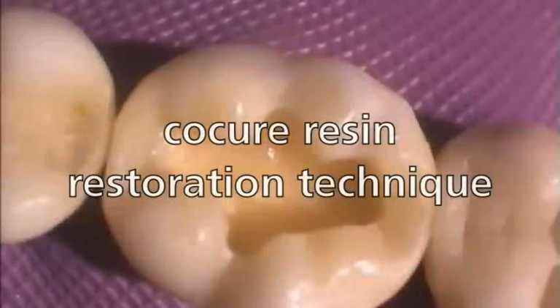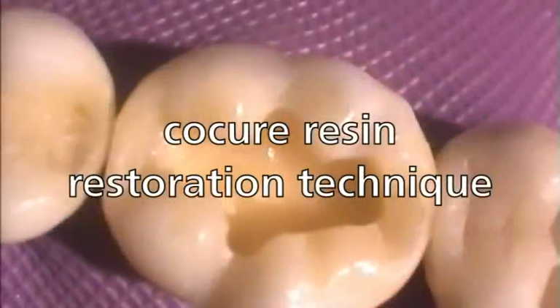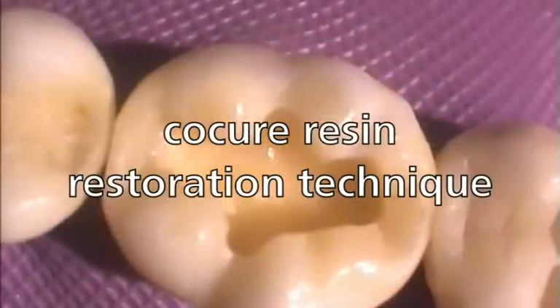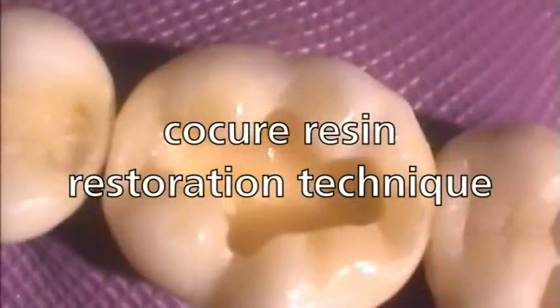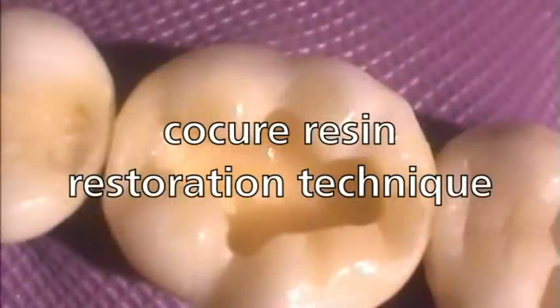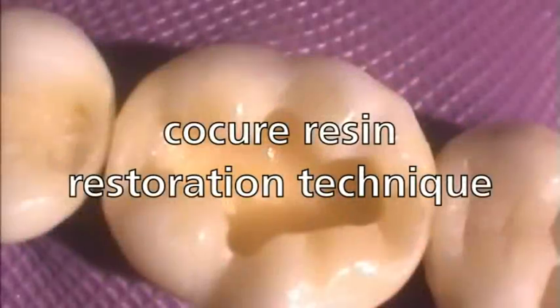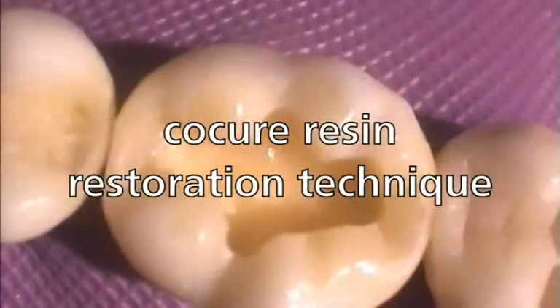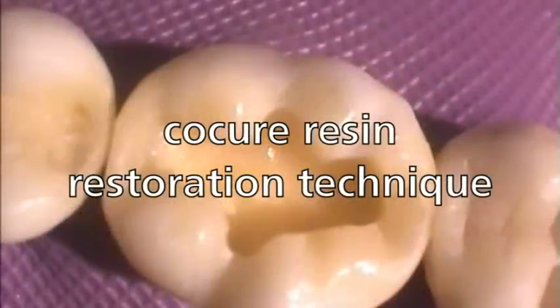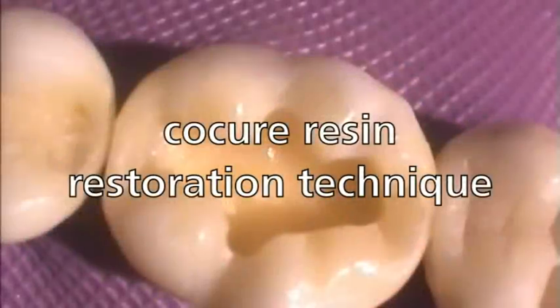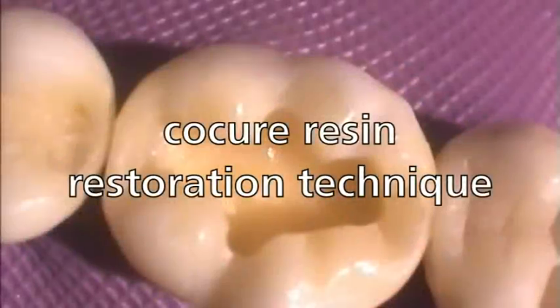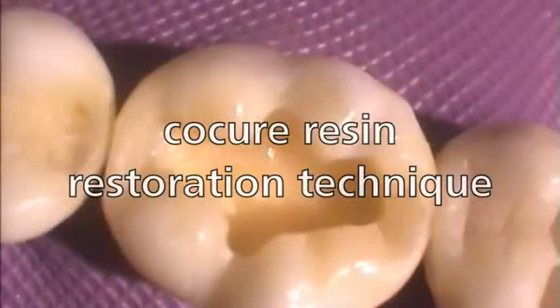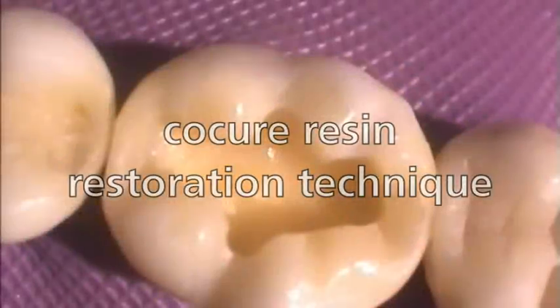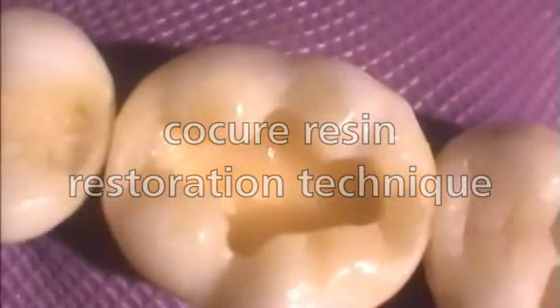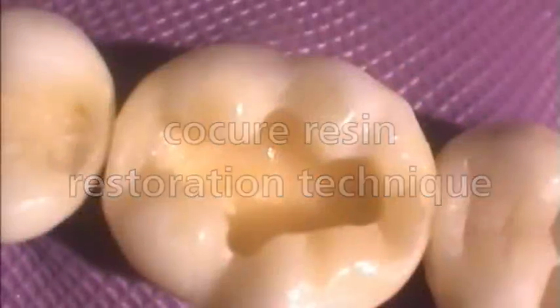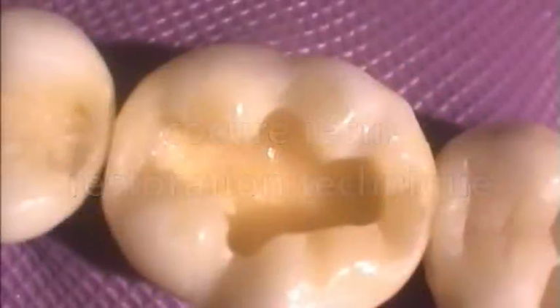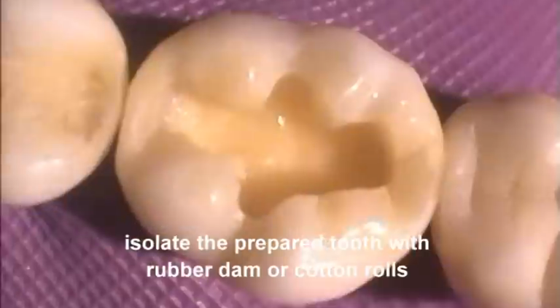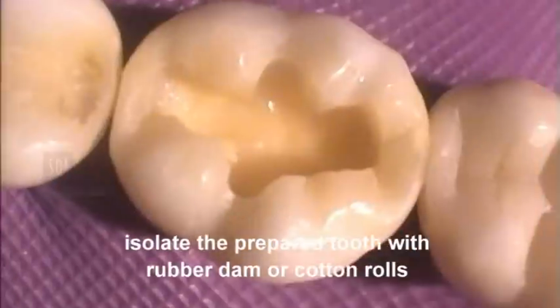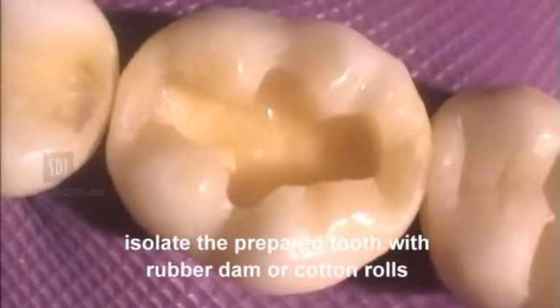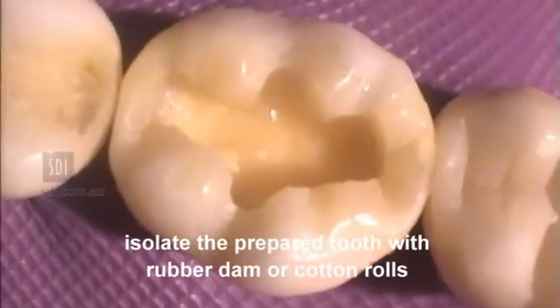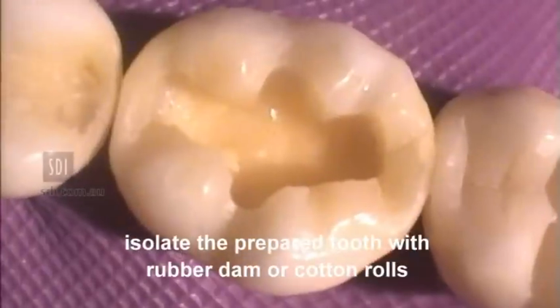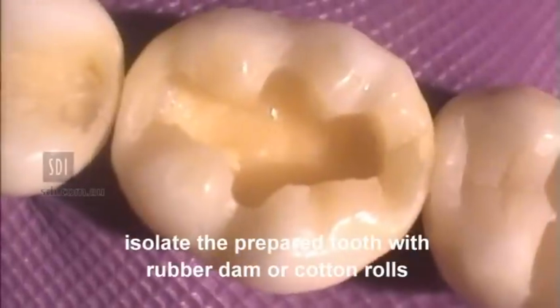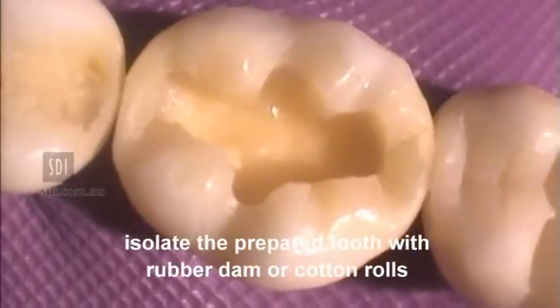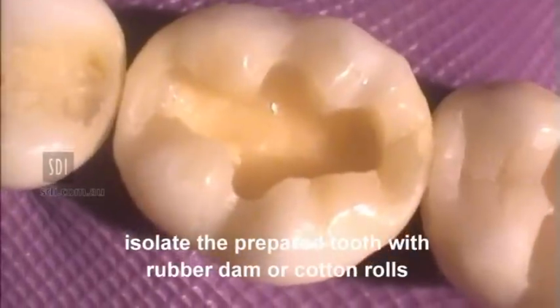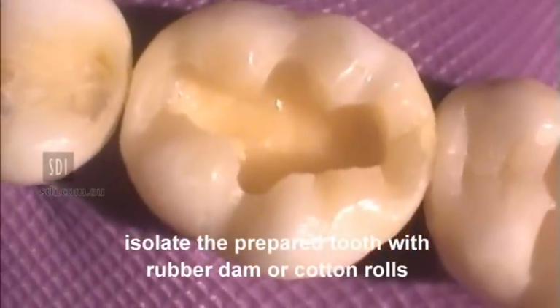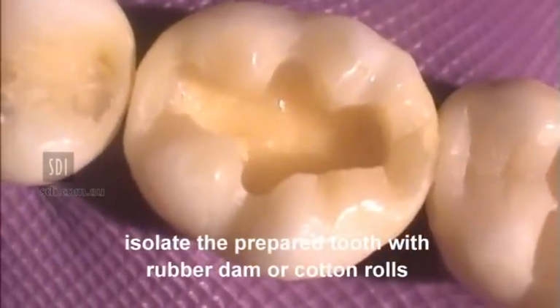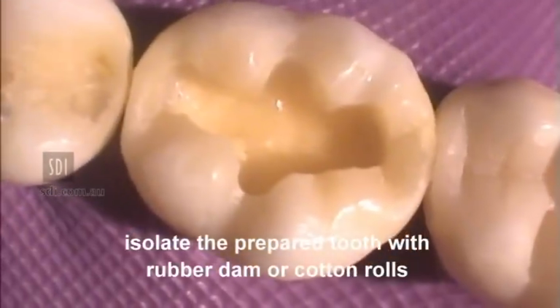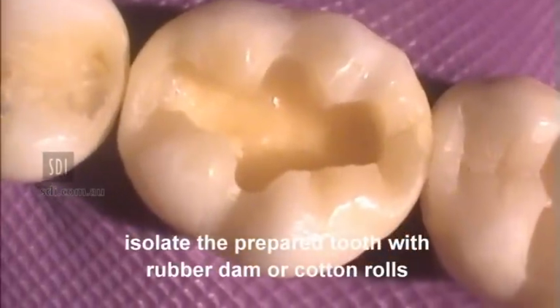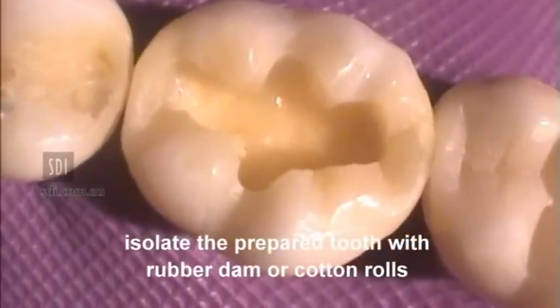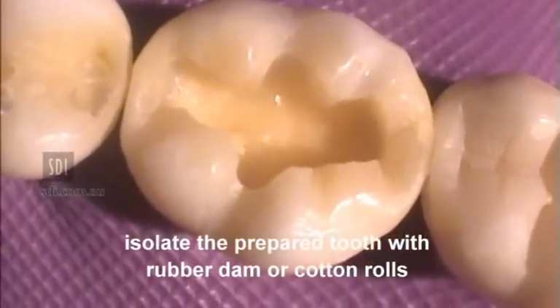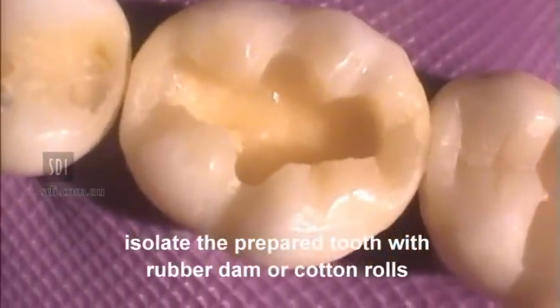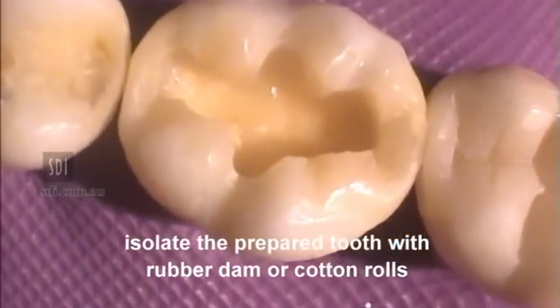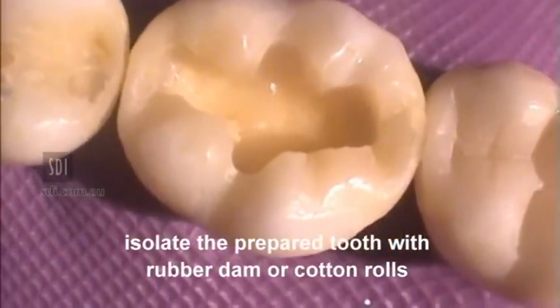Co-curing with RevaBond LC. Isolate the prepared tooth with rubber dam or cotton rolls.